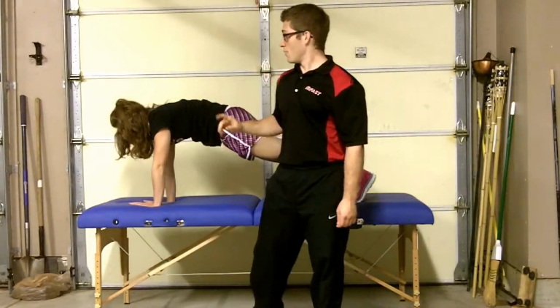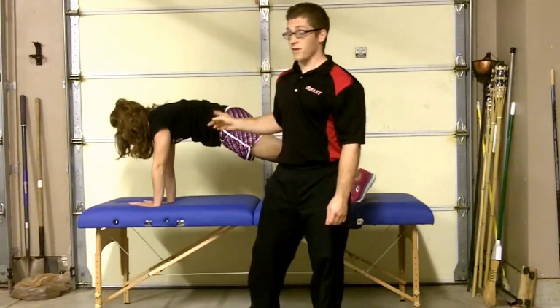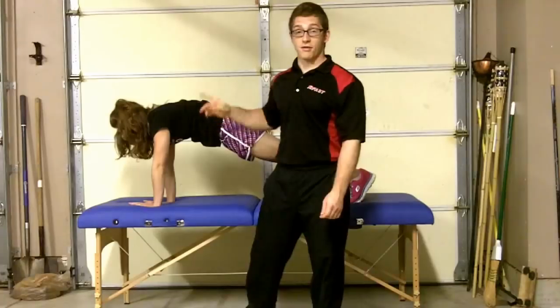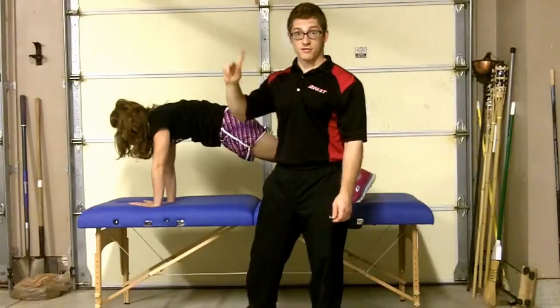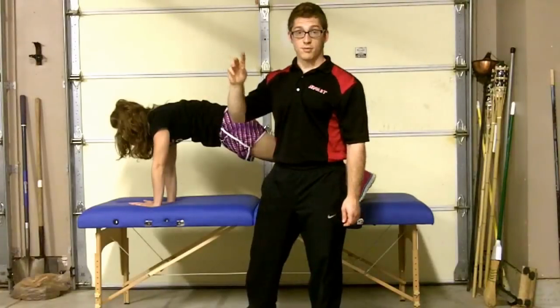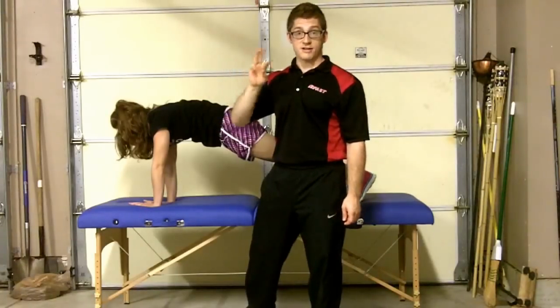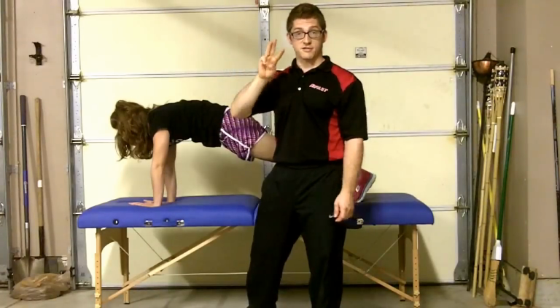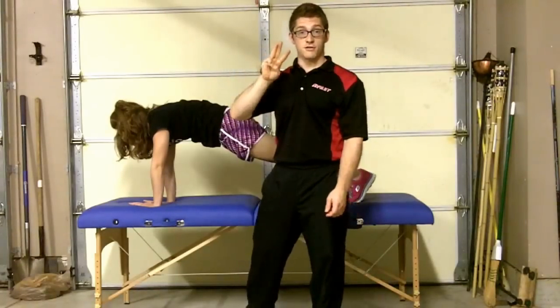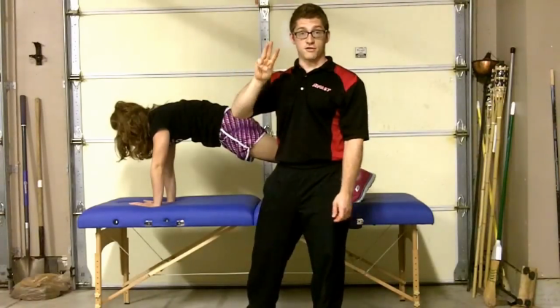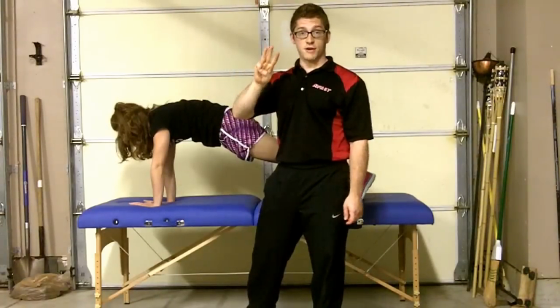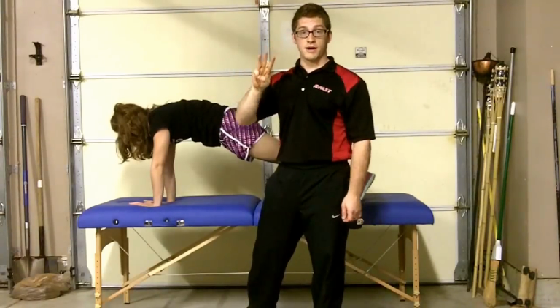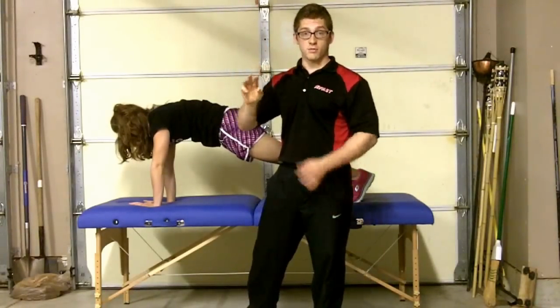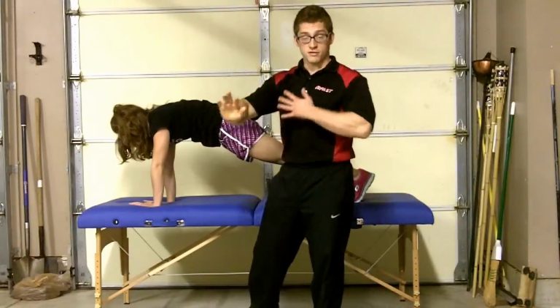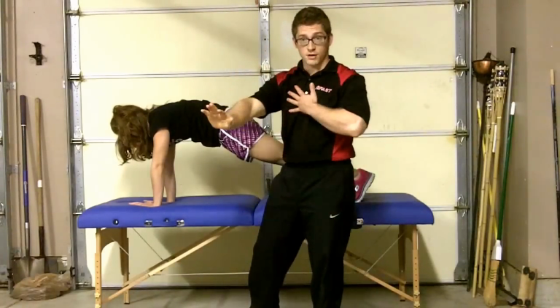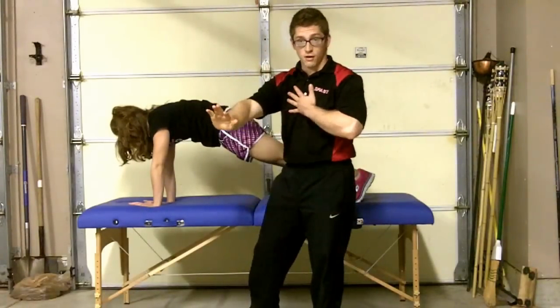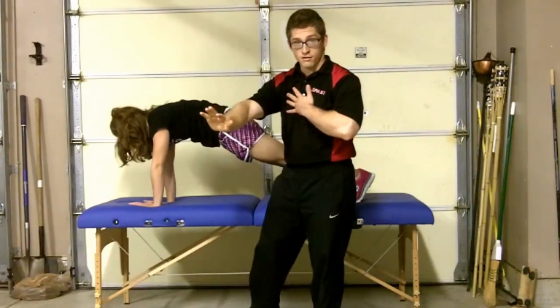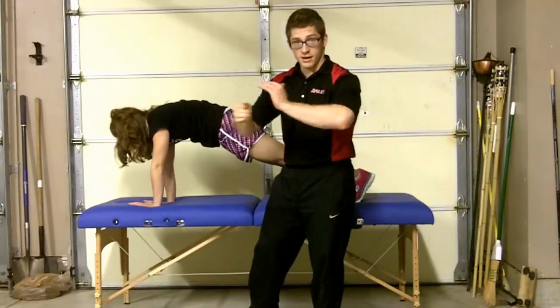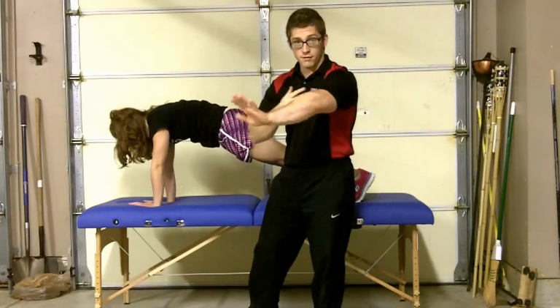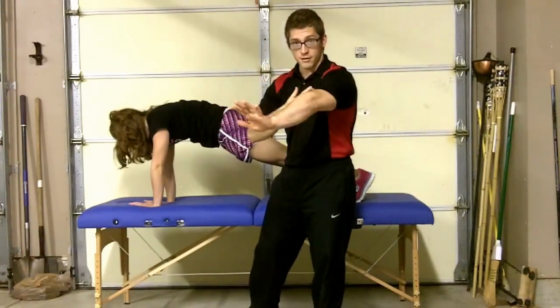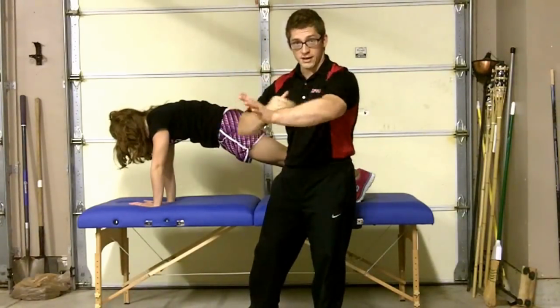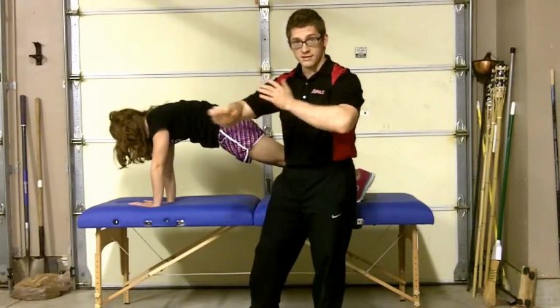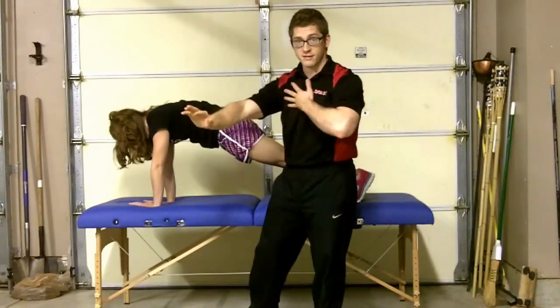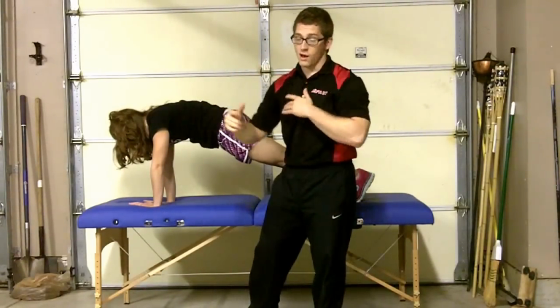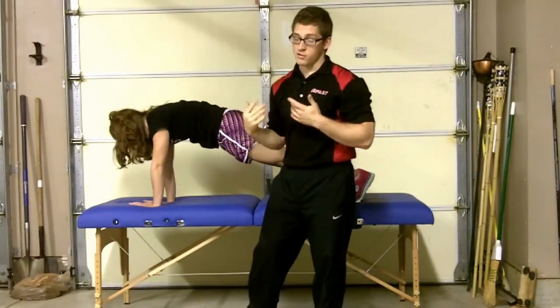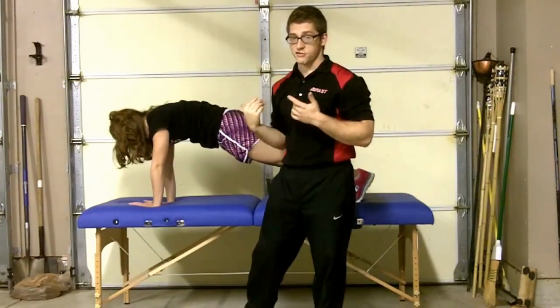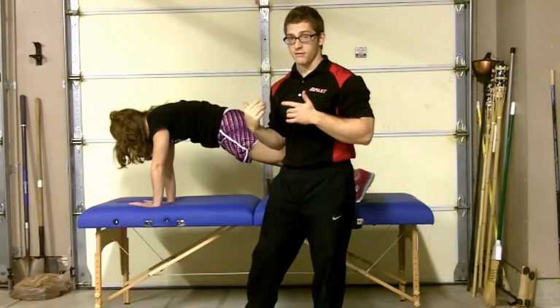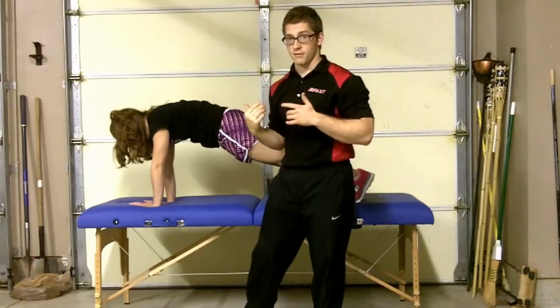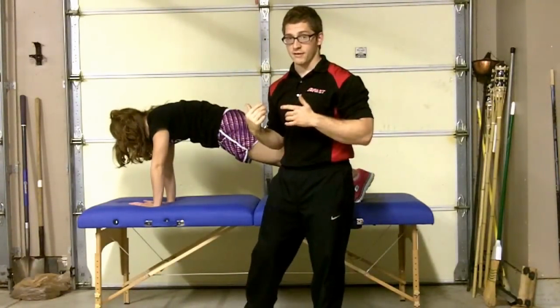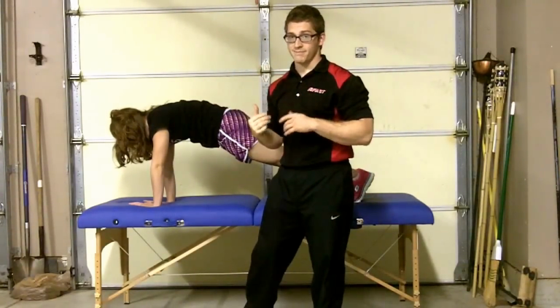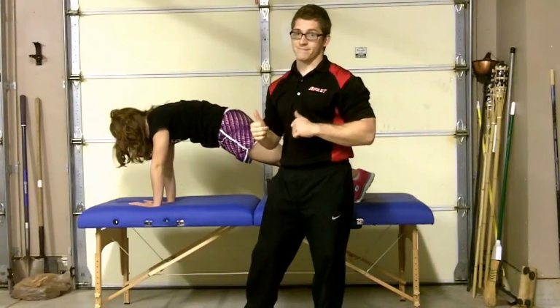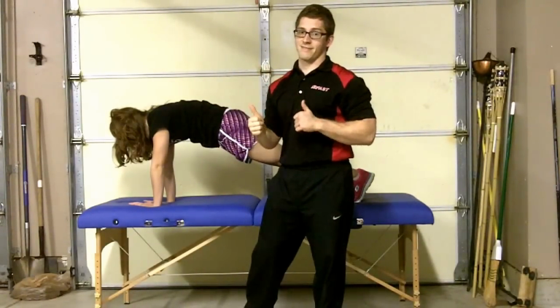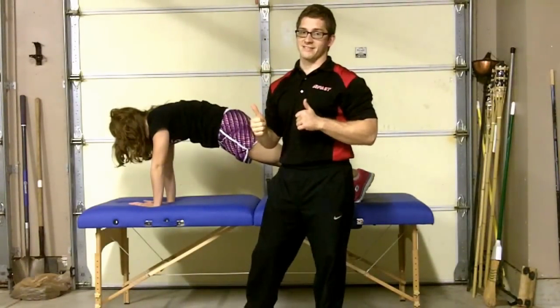But those are the progressions. There are three ways. Once you can alternate from your knees, I want you to try from your feet. Thanks.